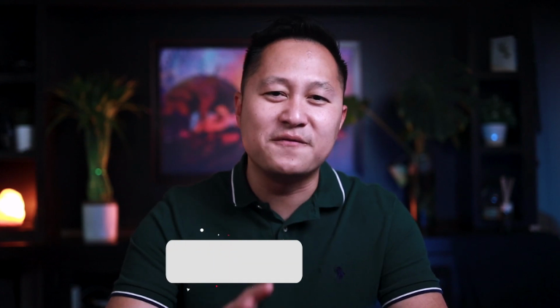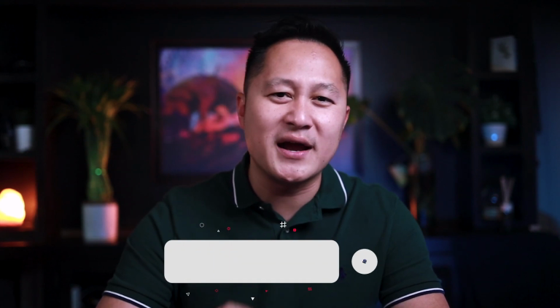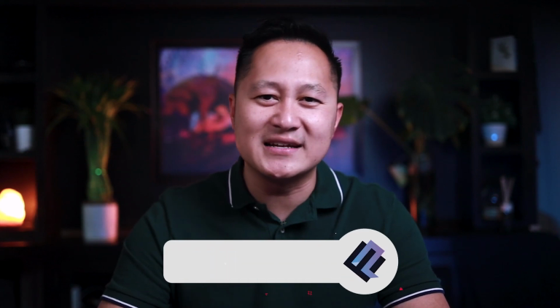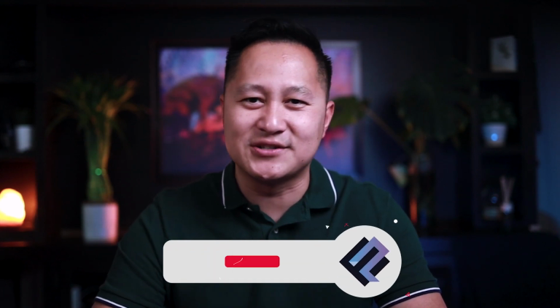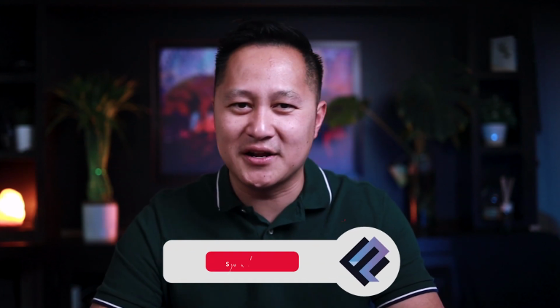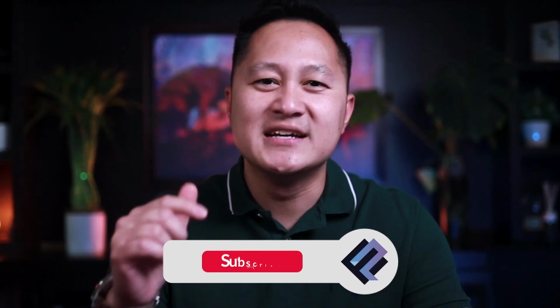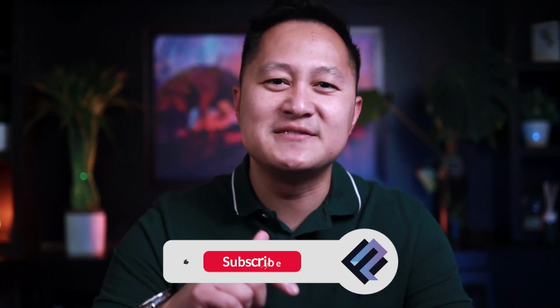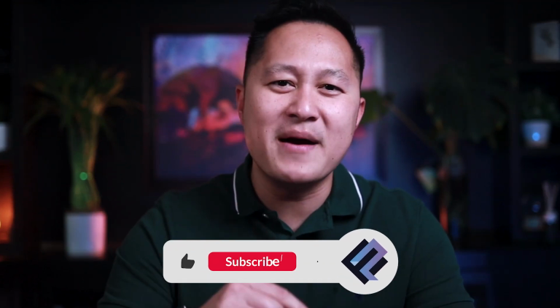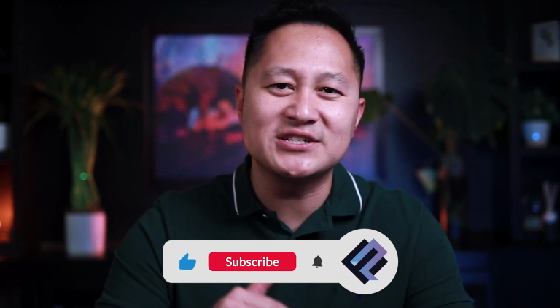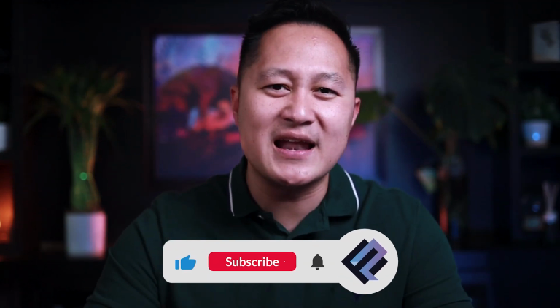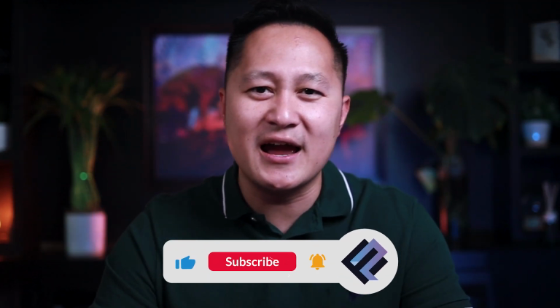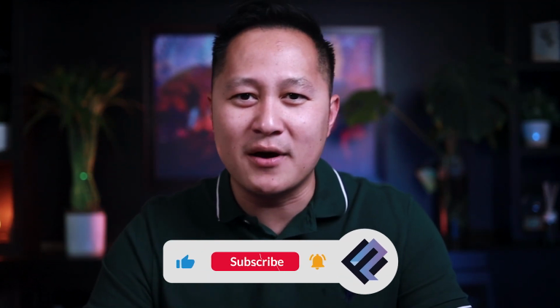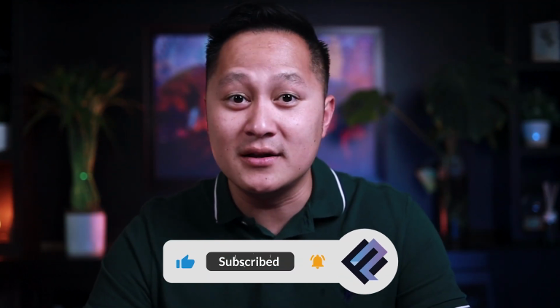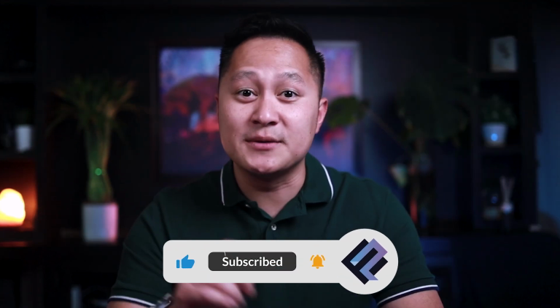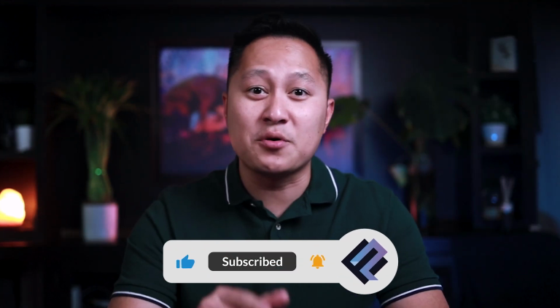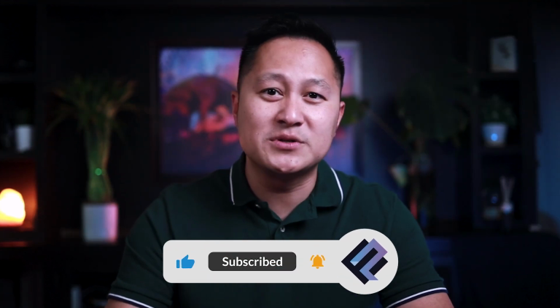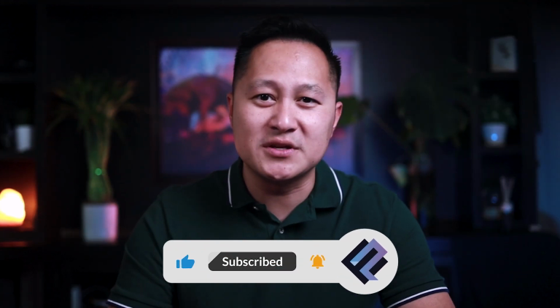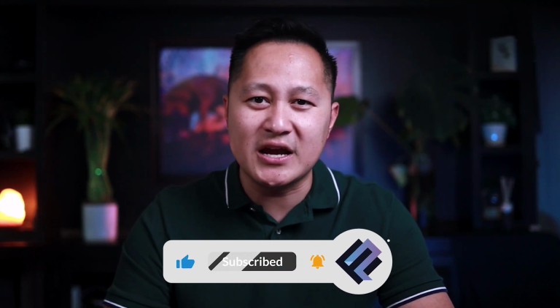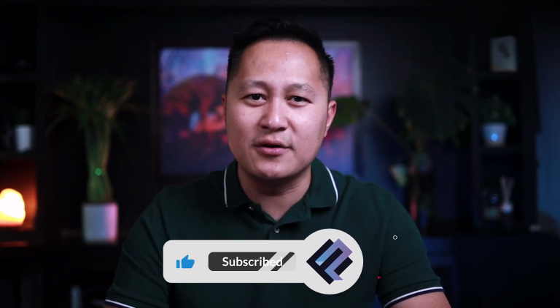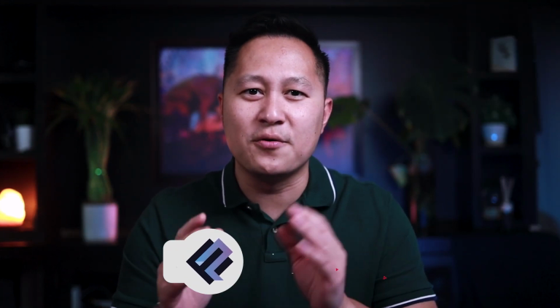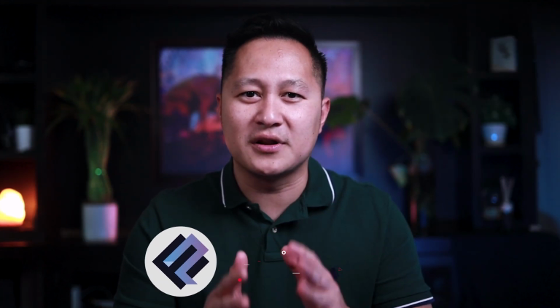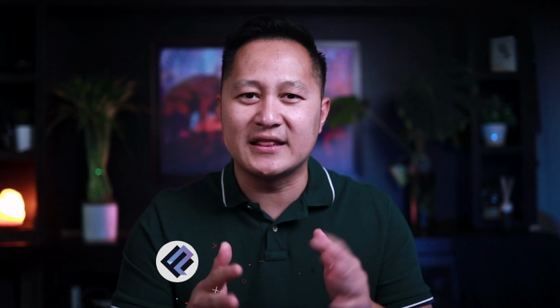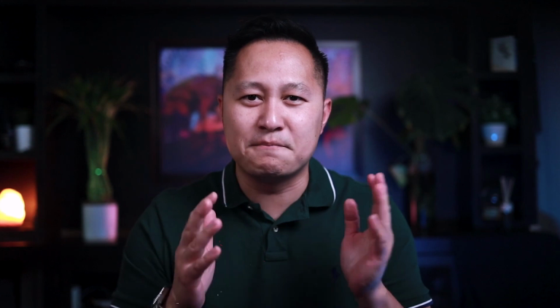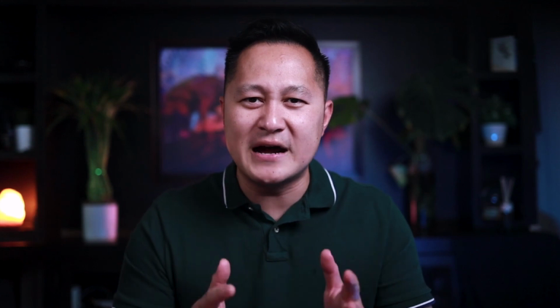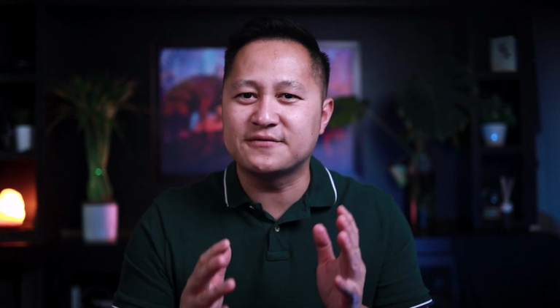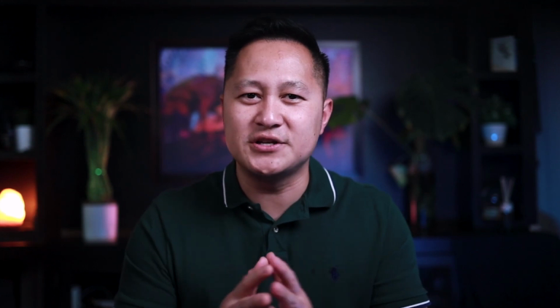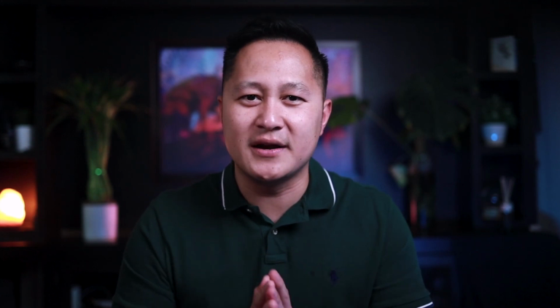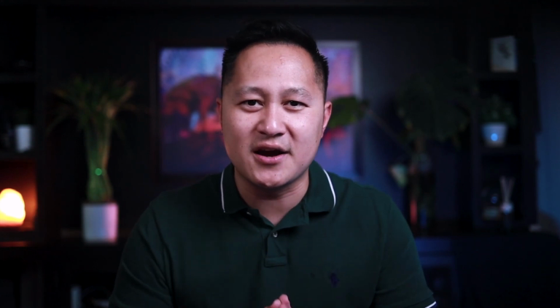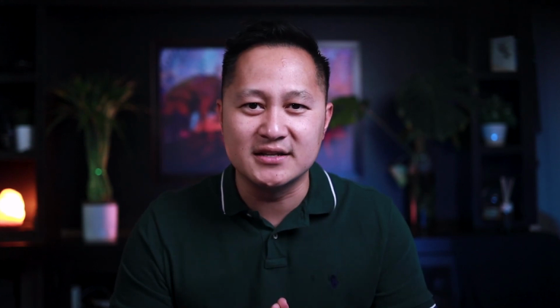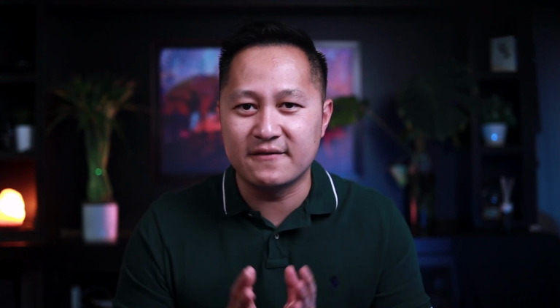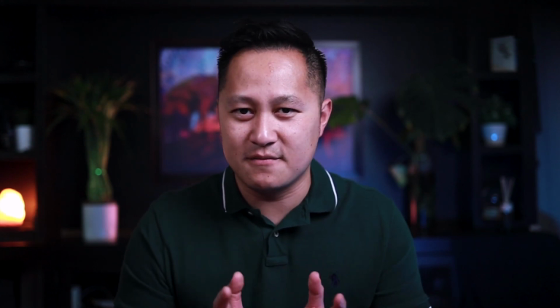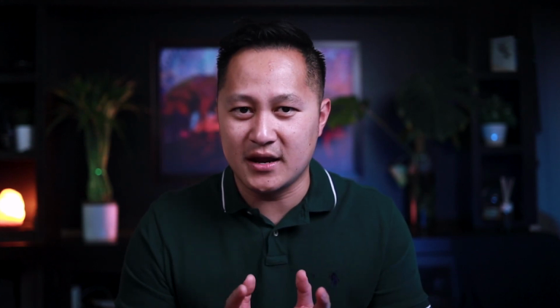Before I get started, smash that like button and subscribe to the channel in order to get the best free trading content from me.